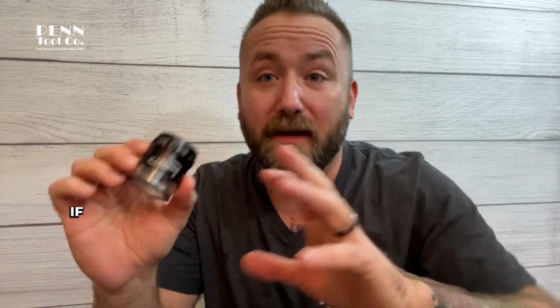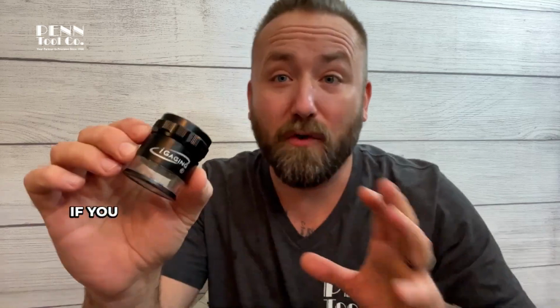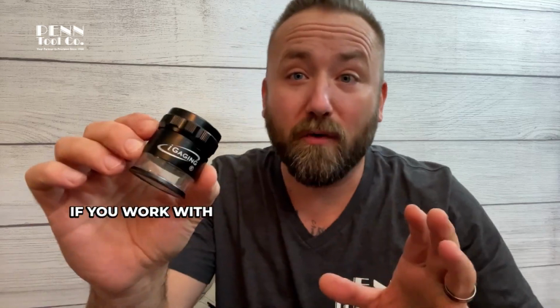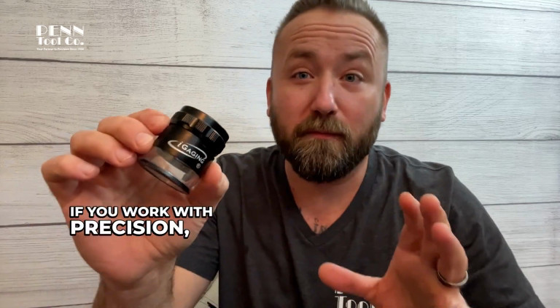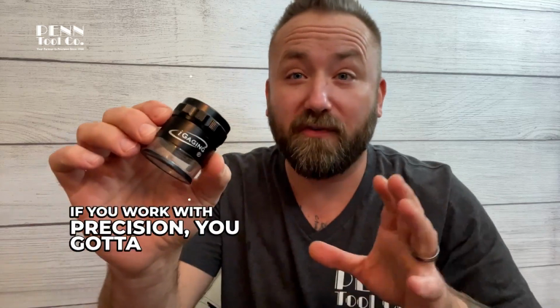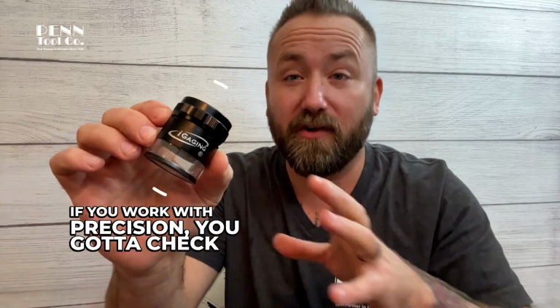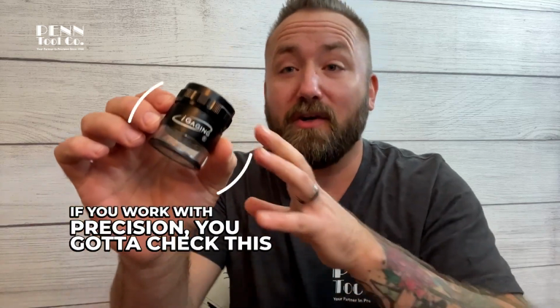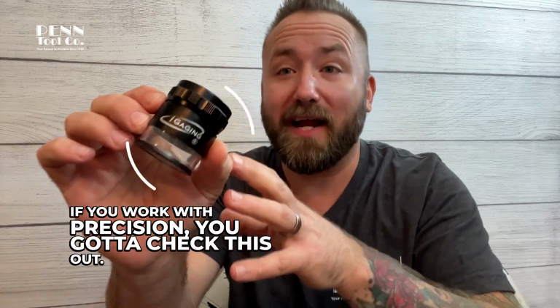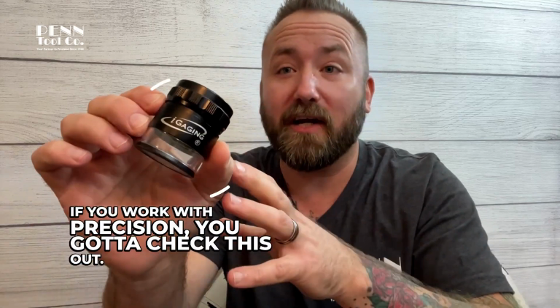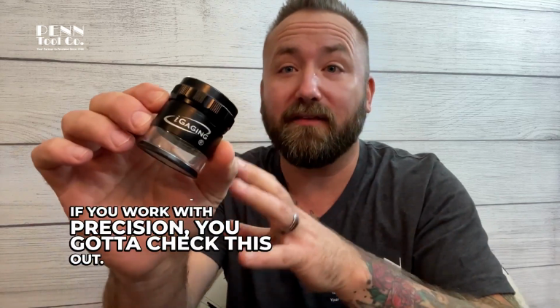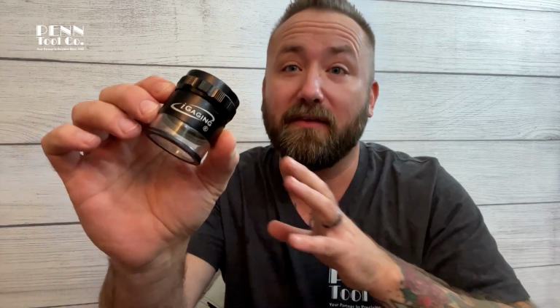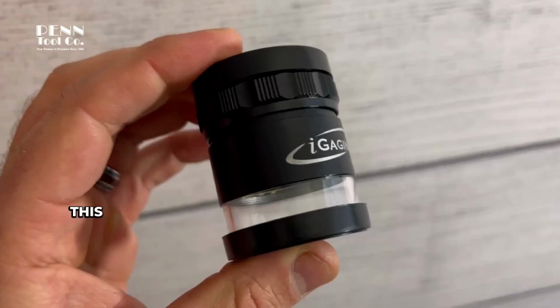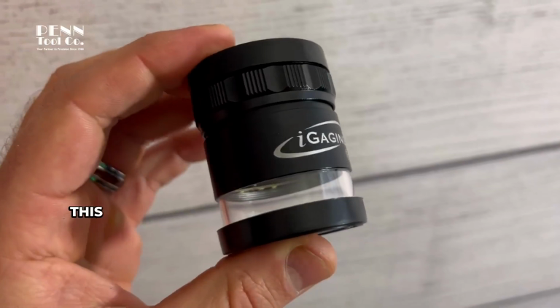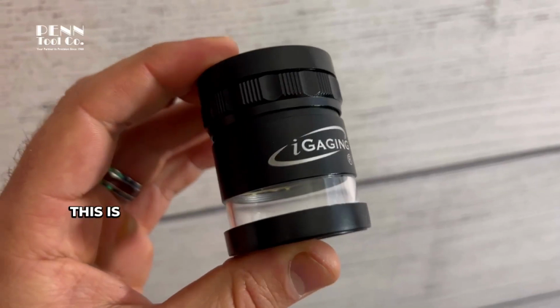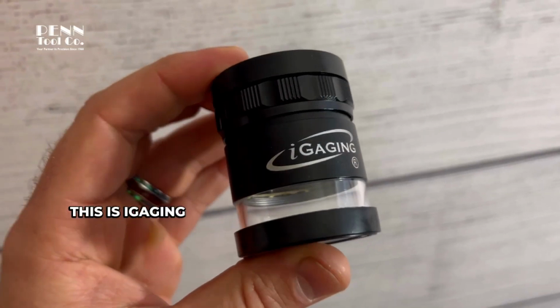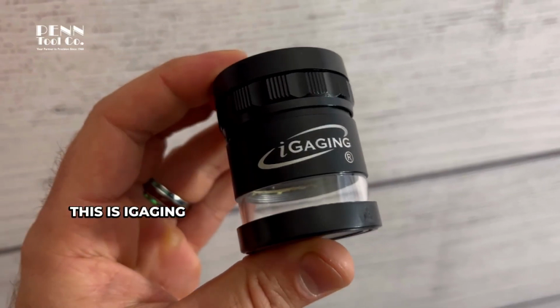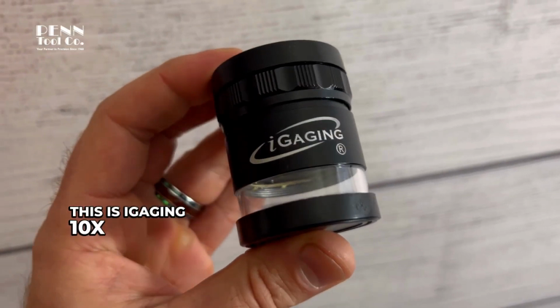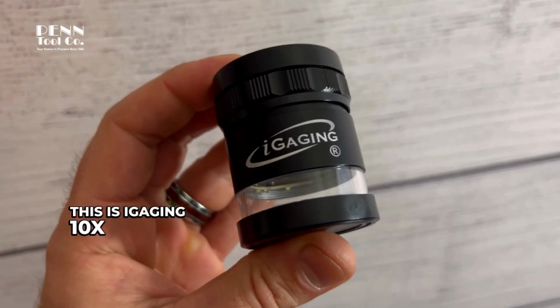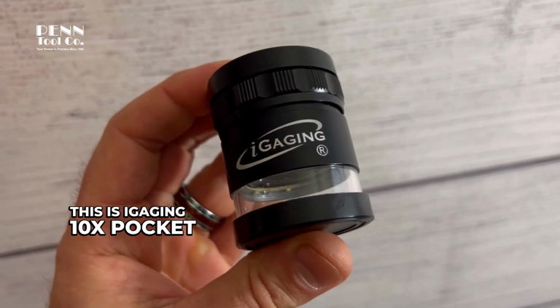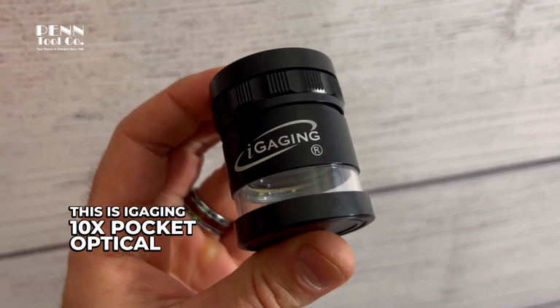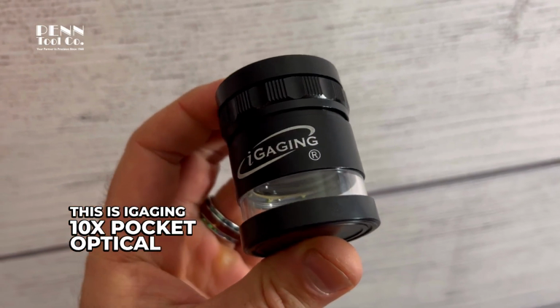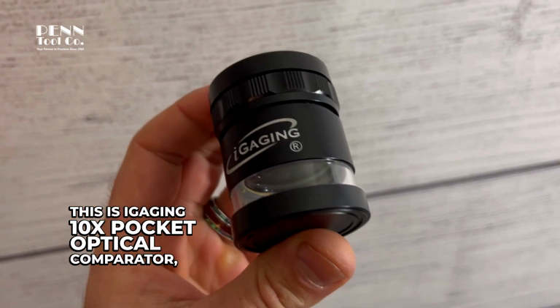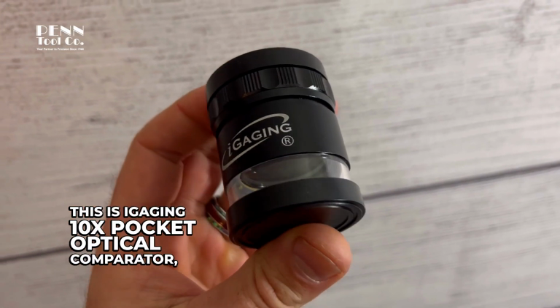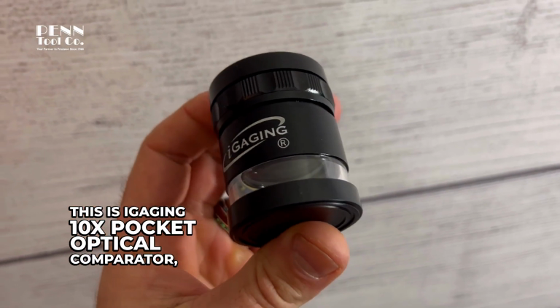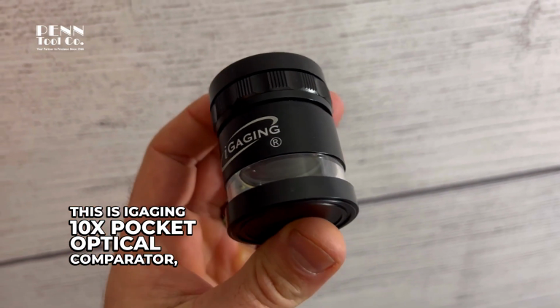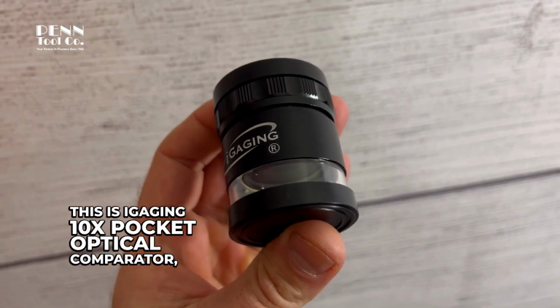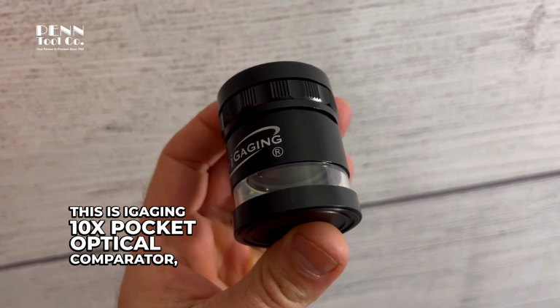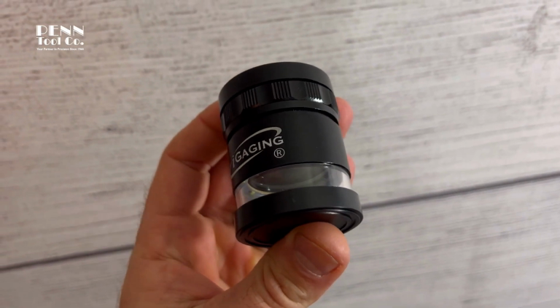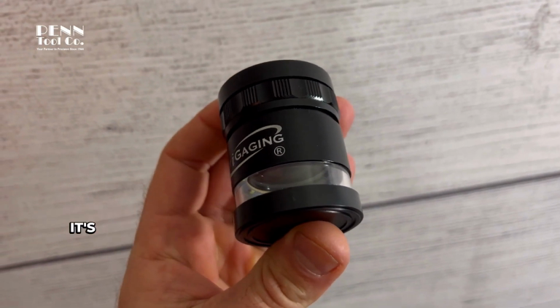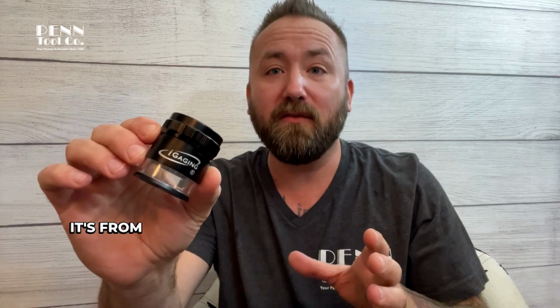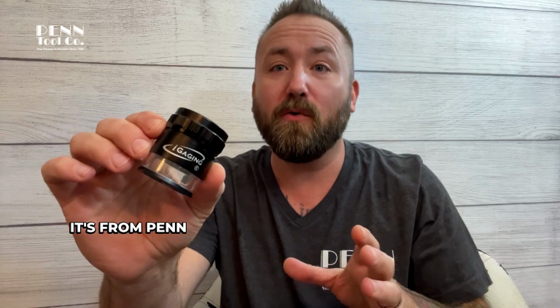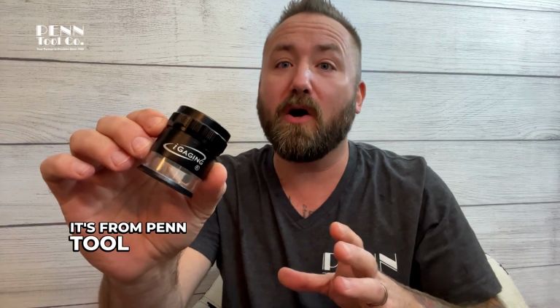If you work with precision, you've got to check this out. This is the Eye Gauging 10x pocket optical comparator. It's from Pintool Co.